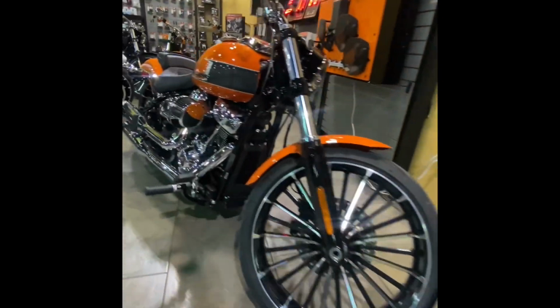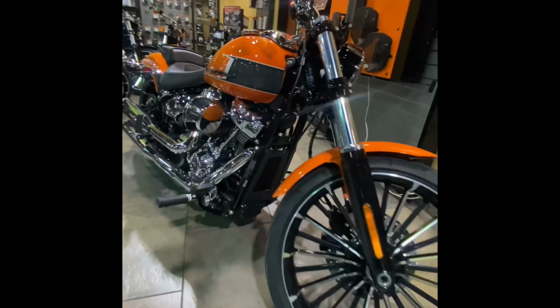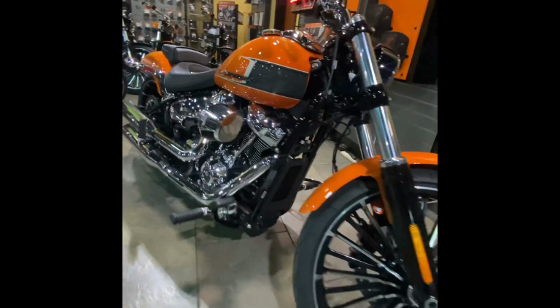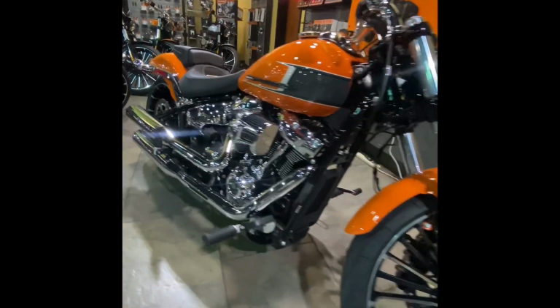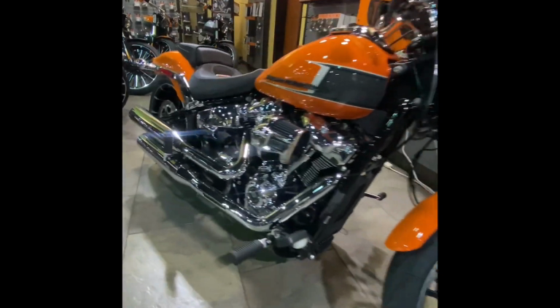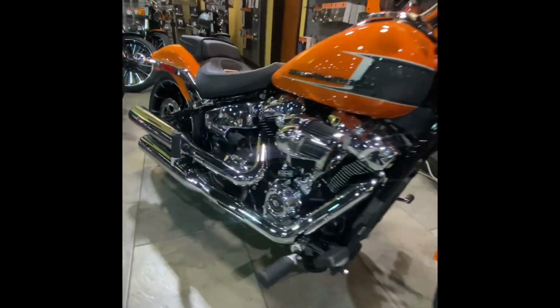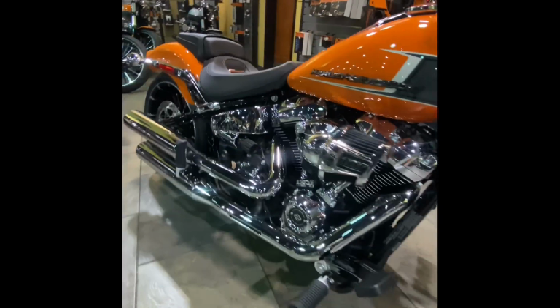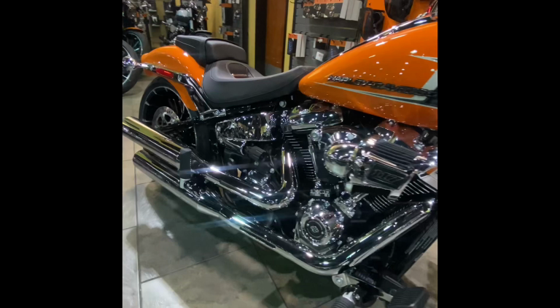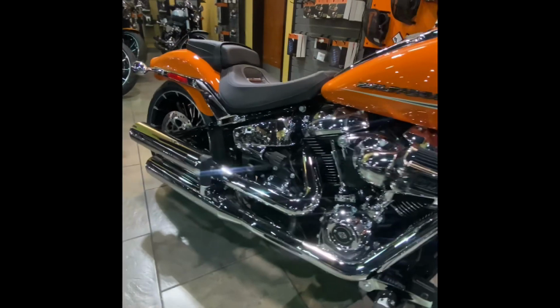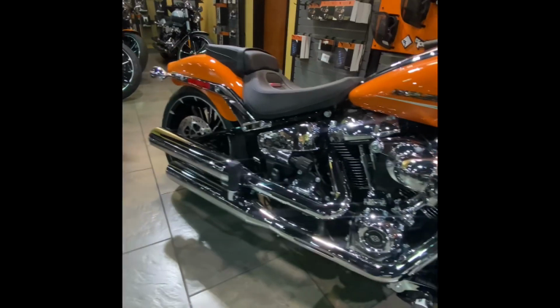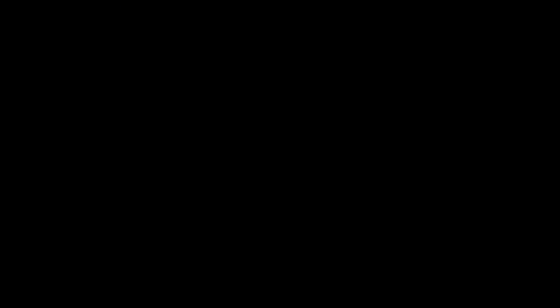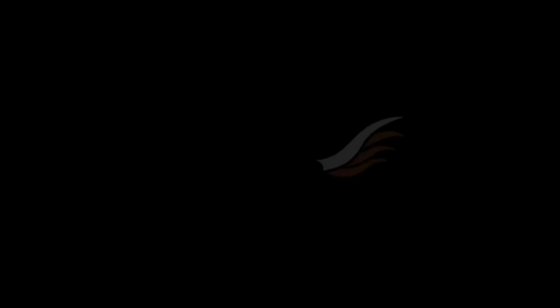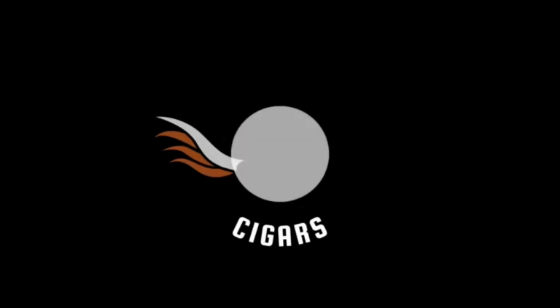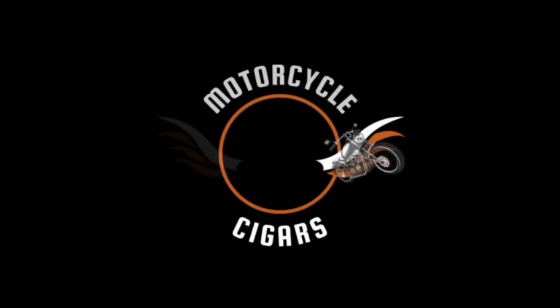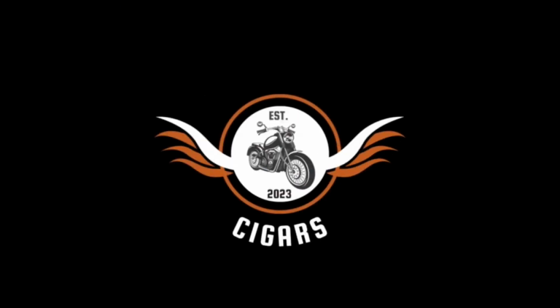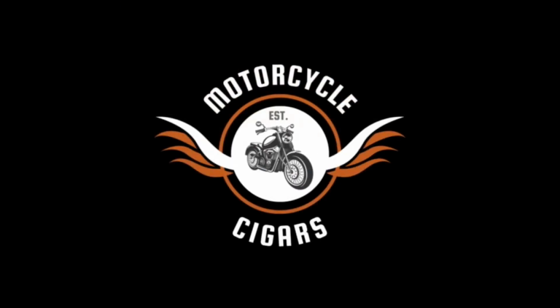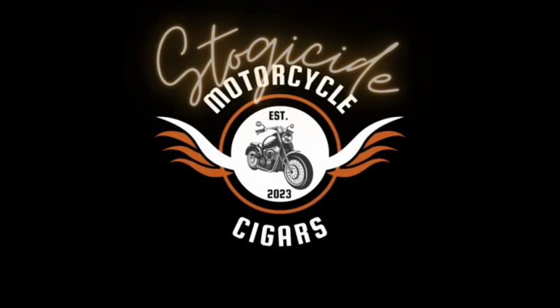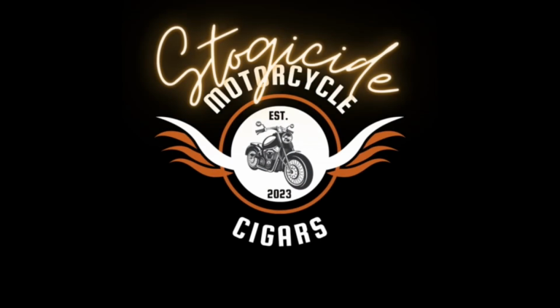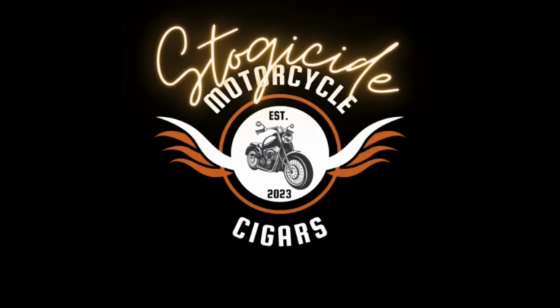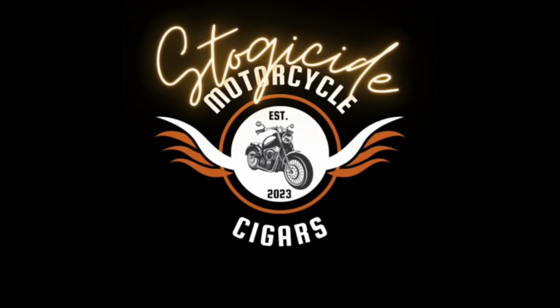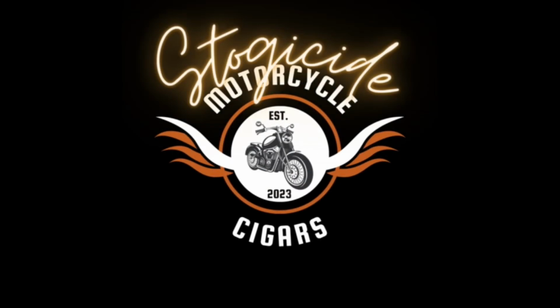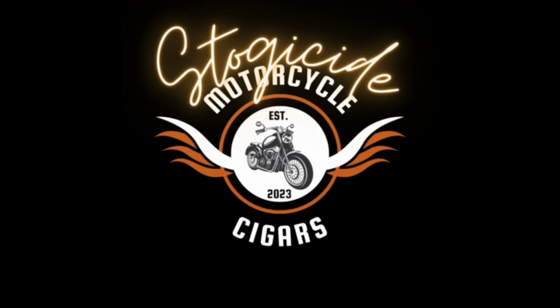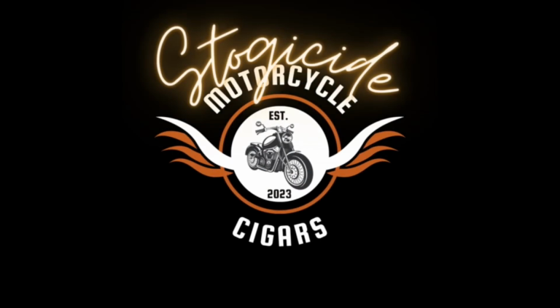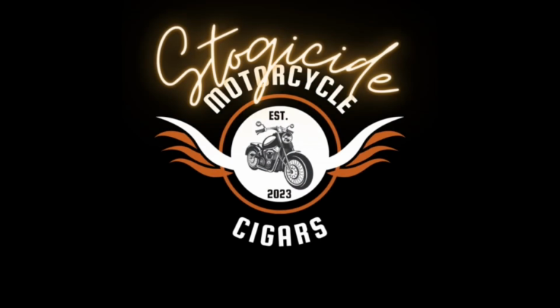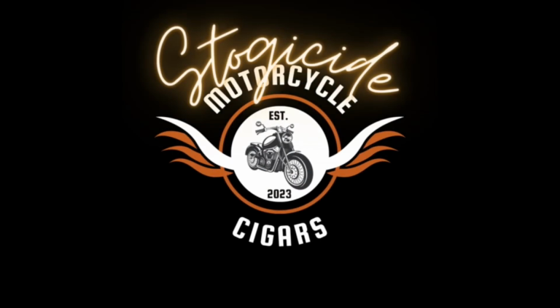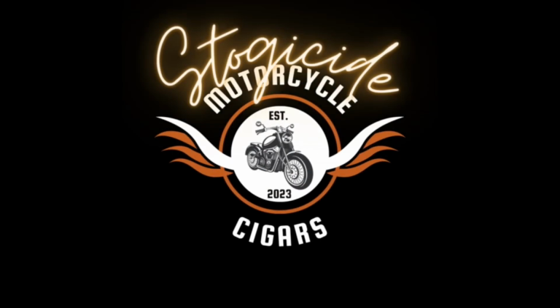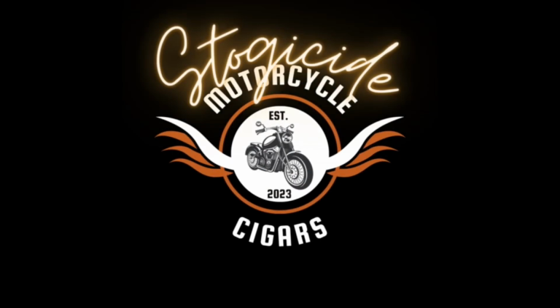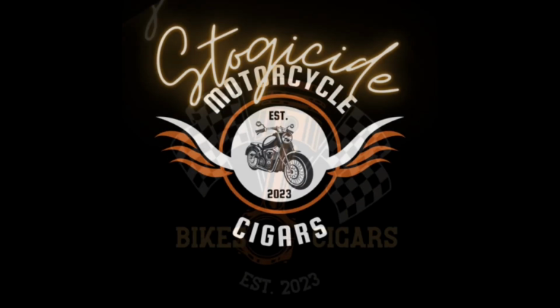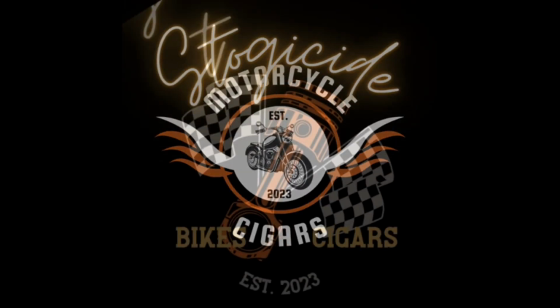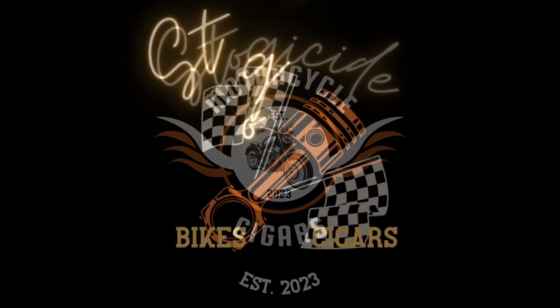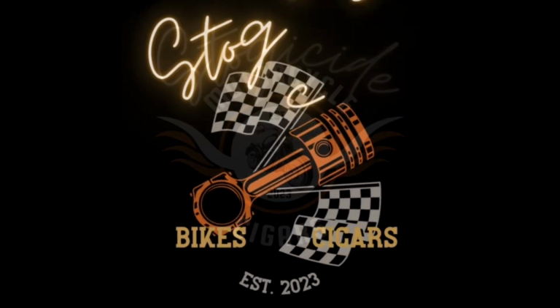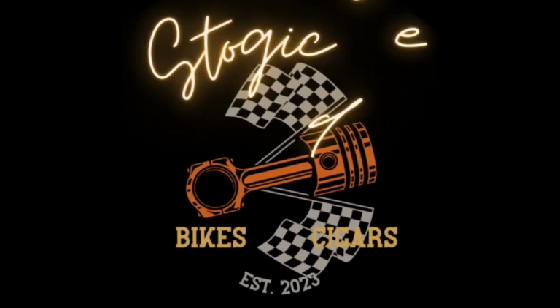I want to thank you guys for checking out both of these motorcycles. Have a good day!